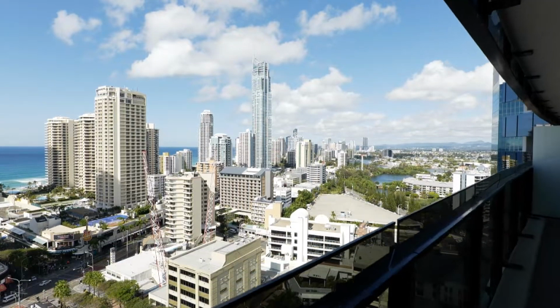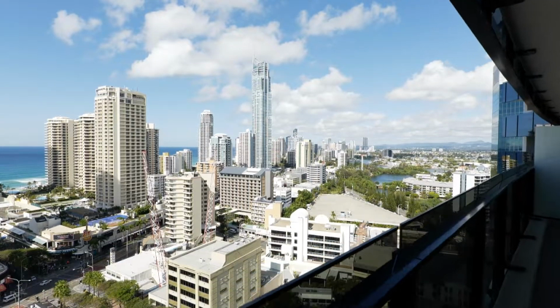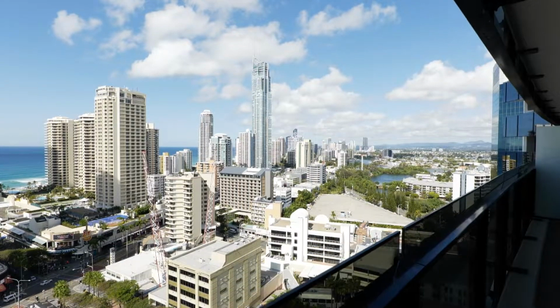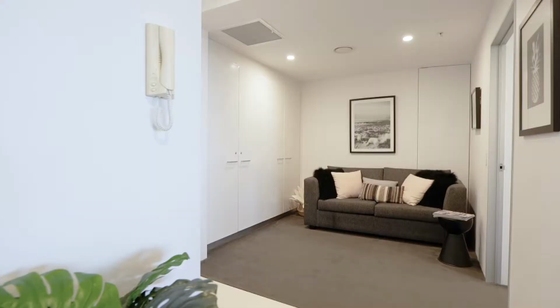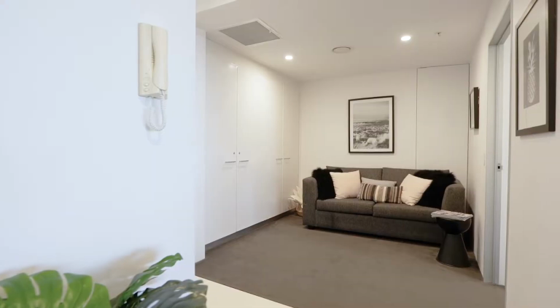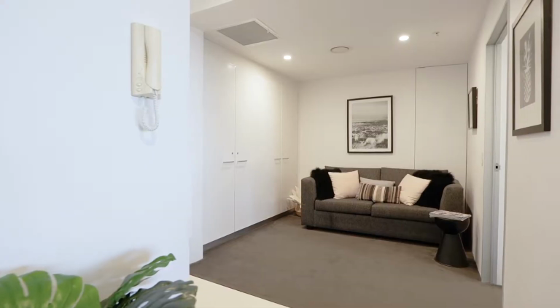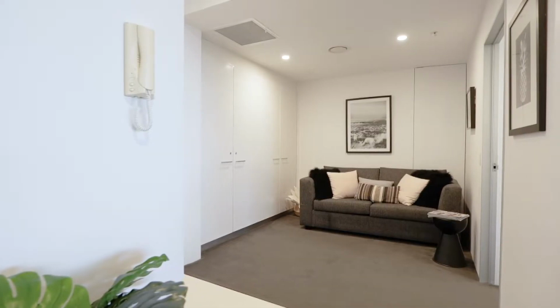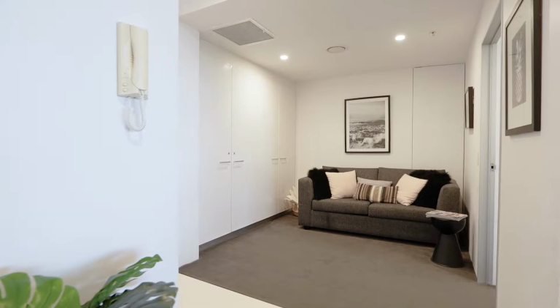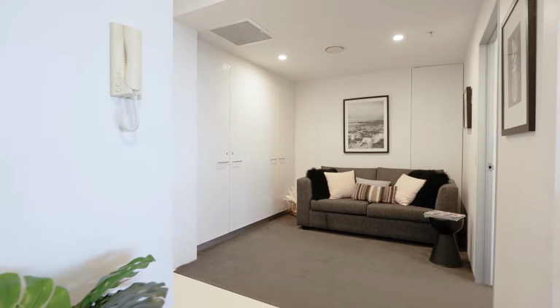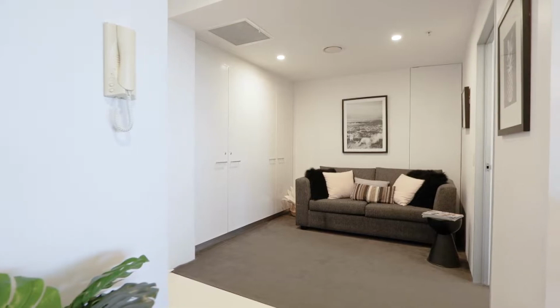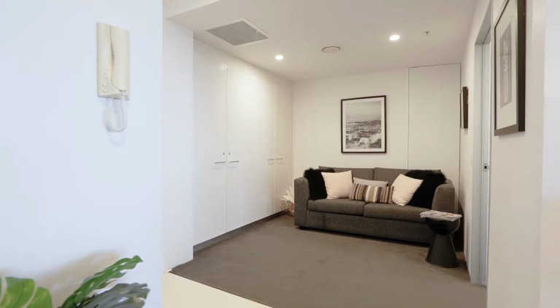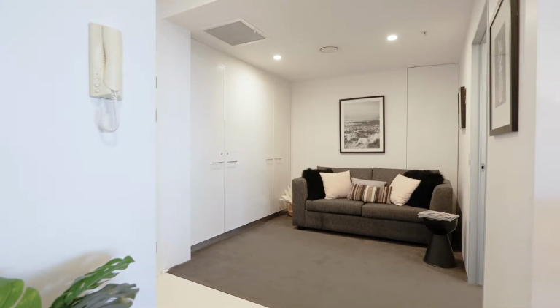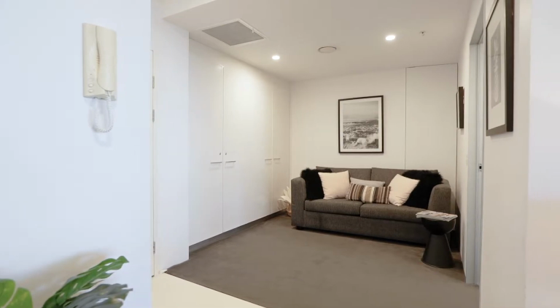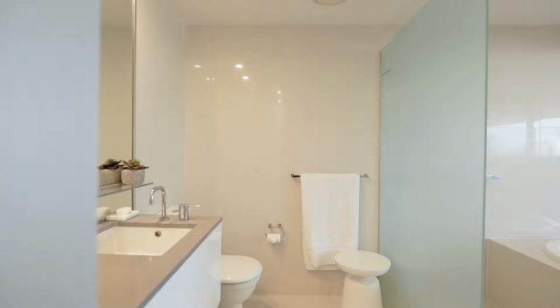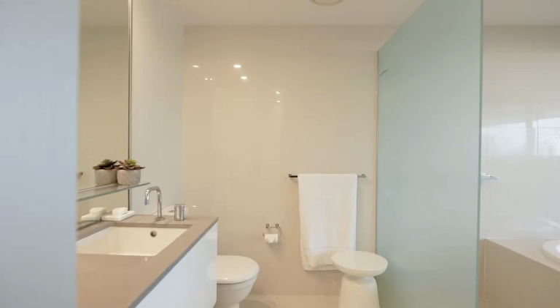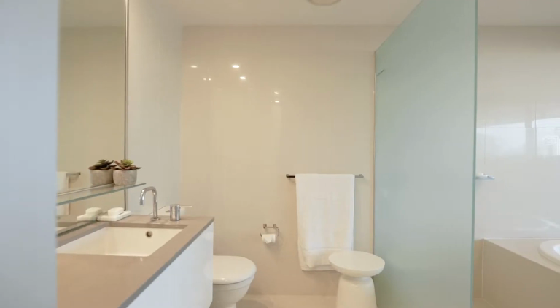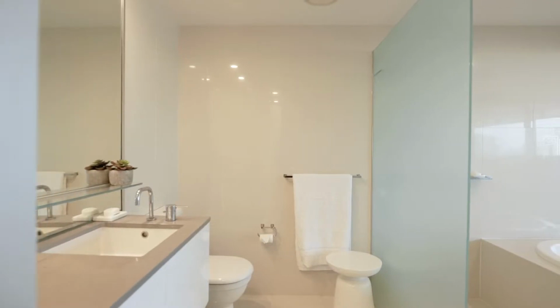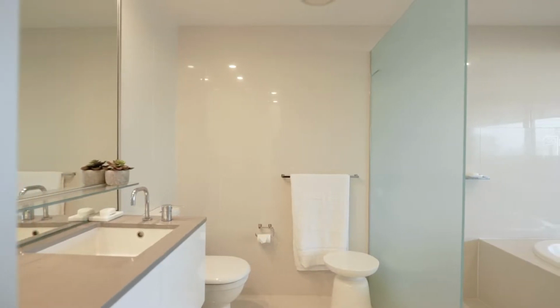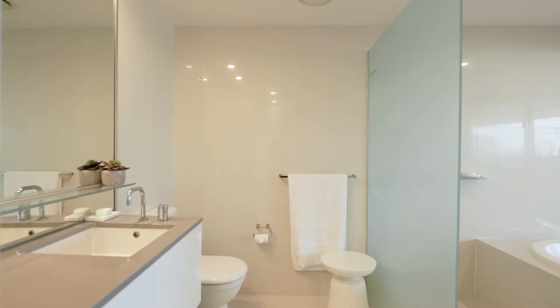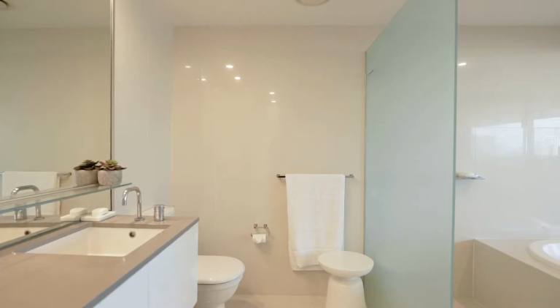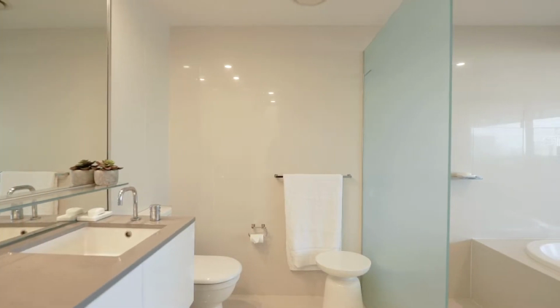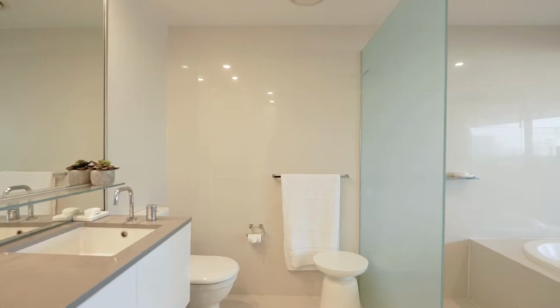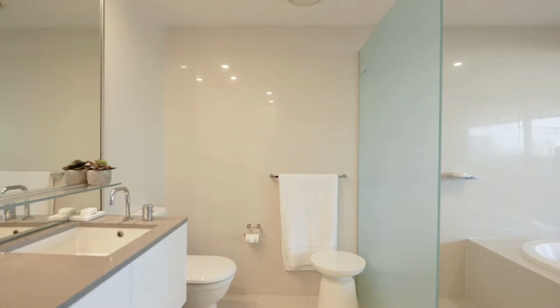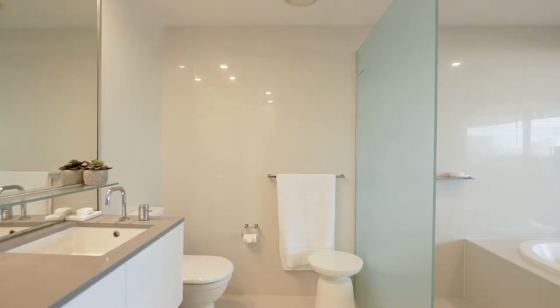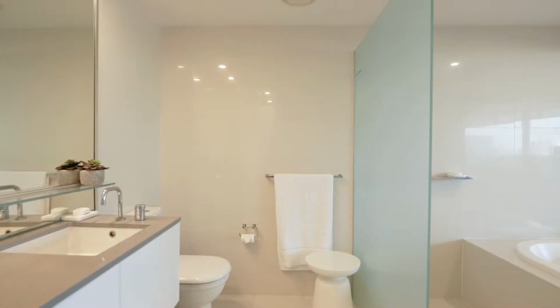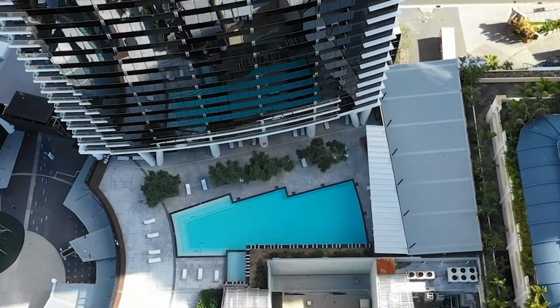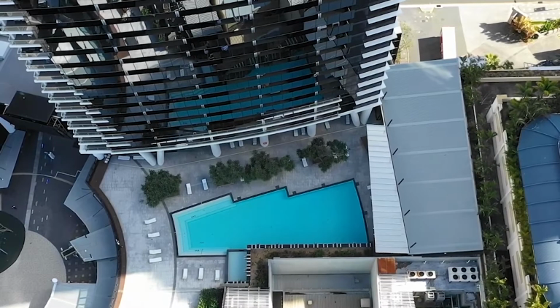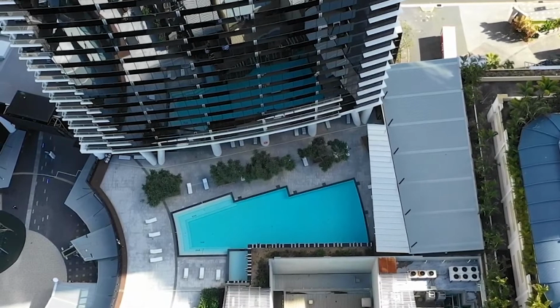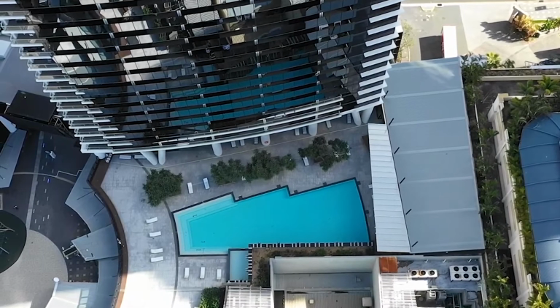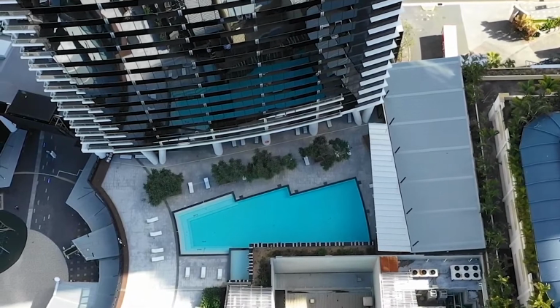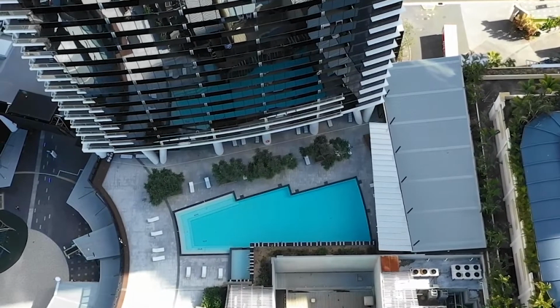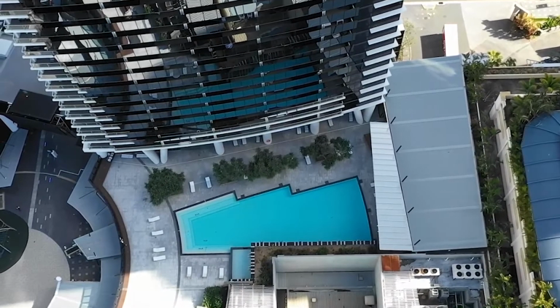Barbecue areas, theatrette, games room, to name a few. Circle on Cavill Tower One, Surfers Paradise.